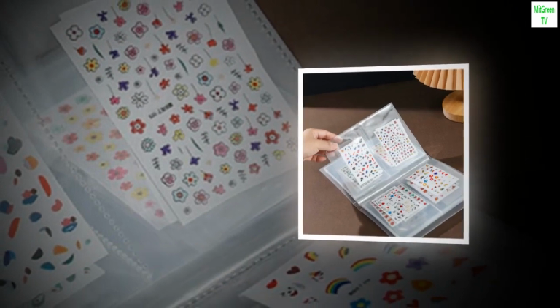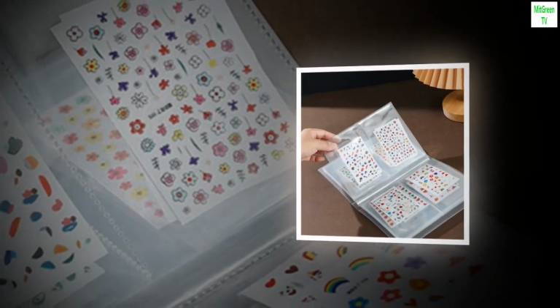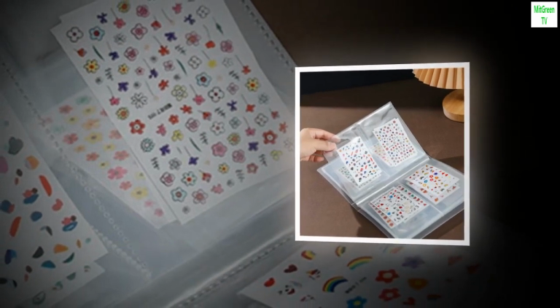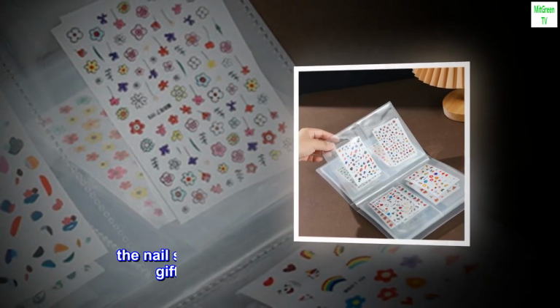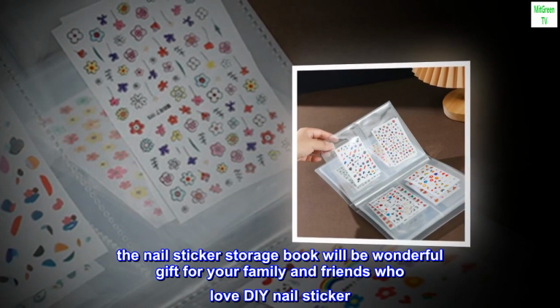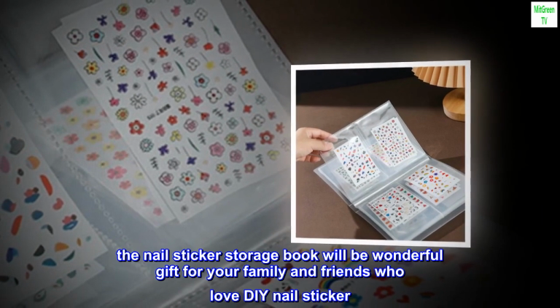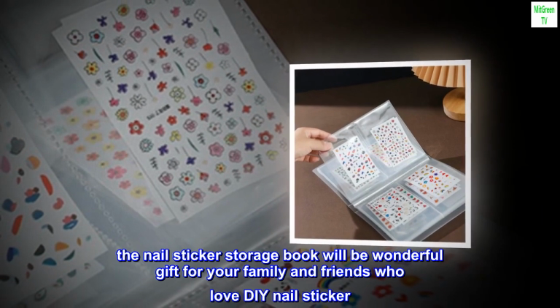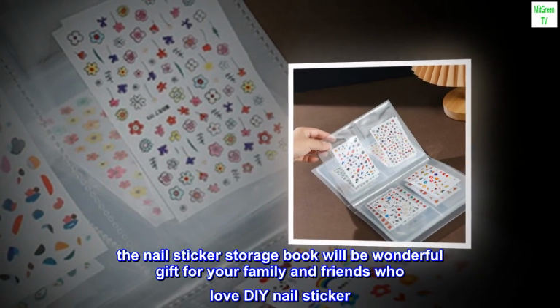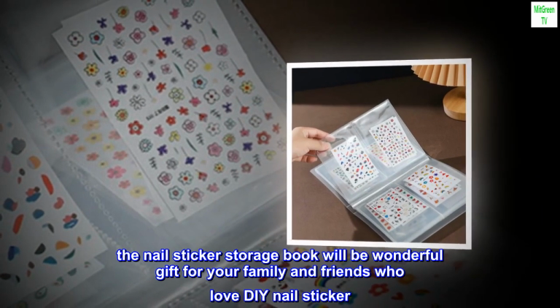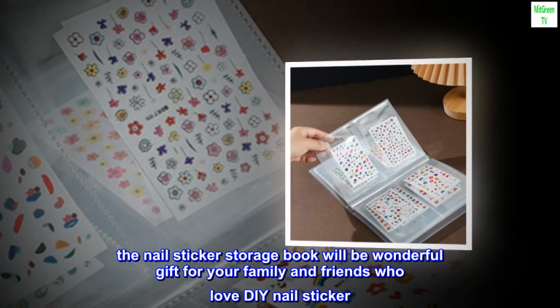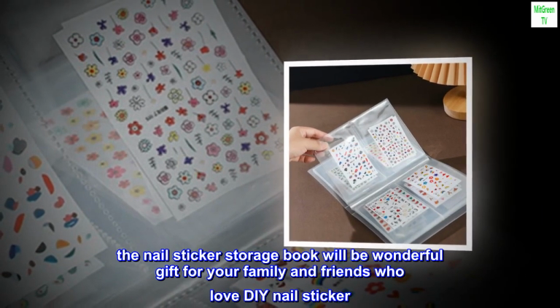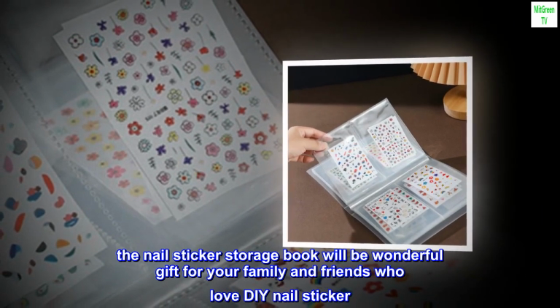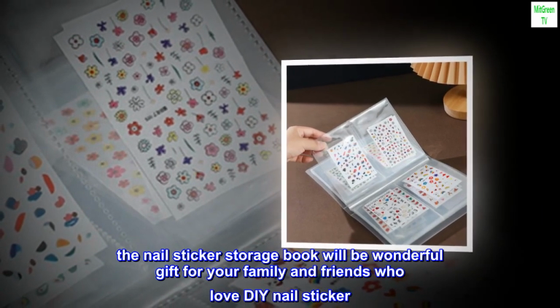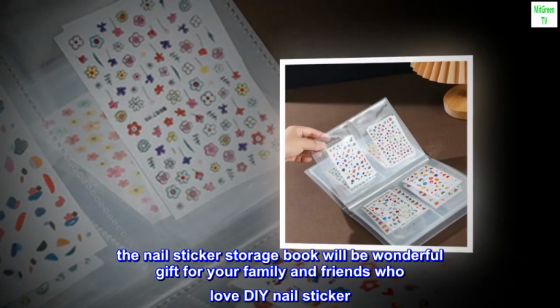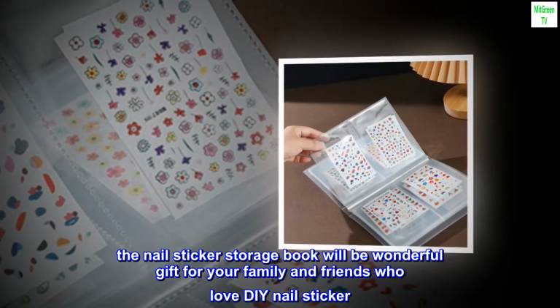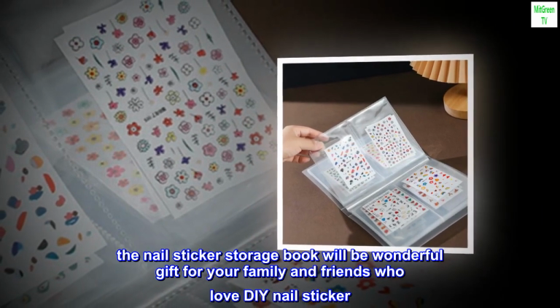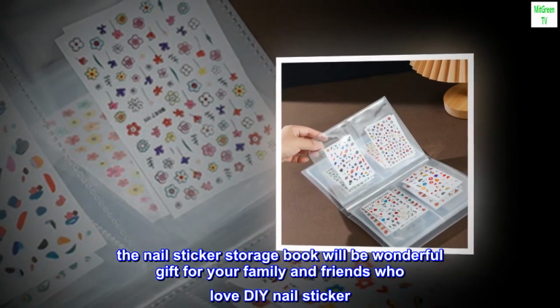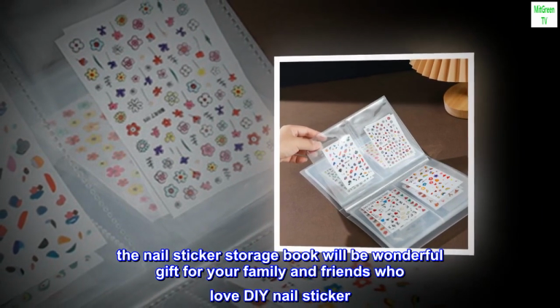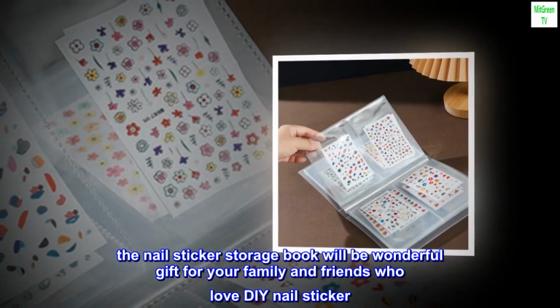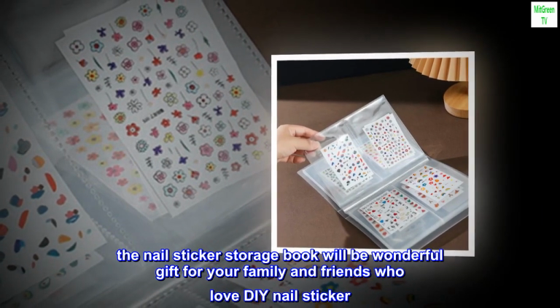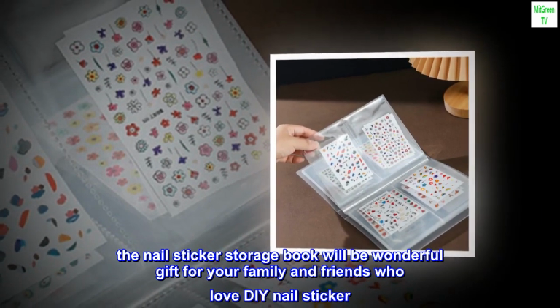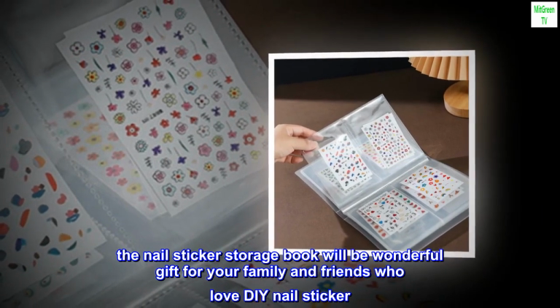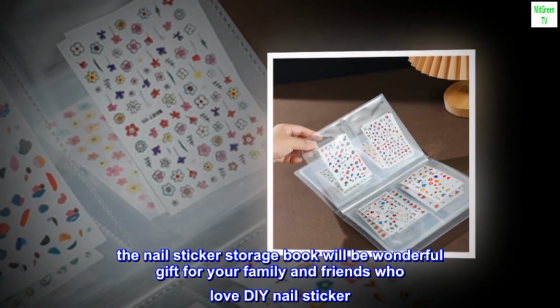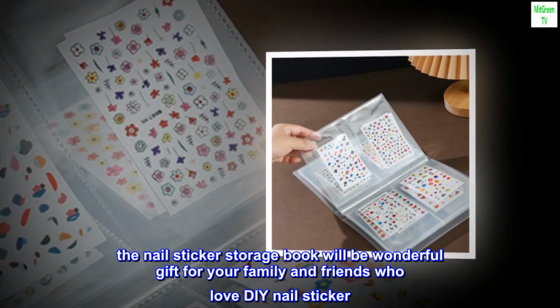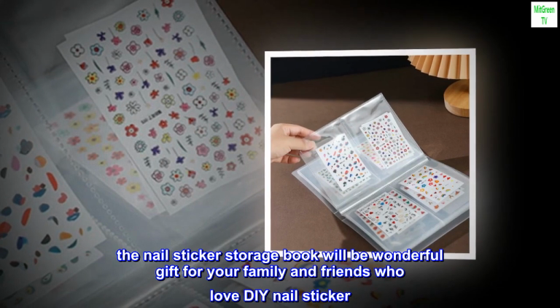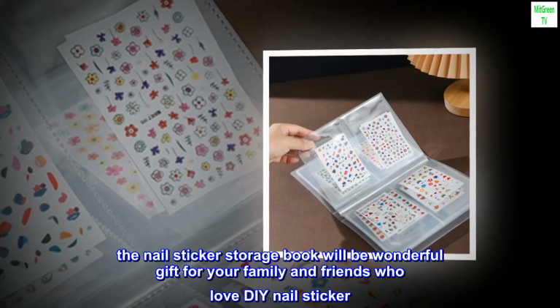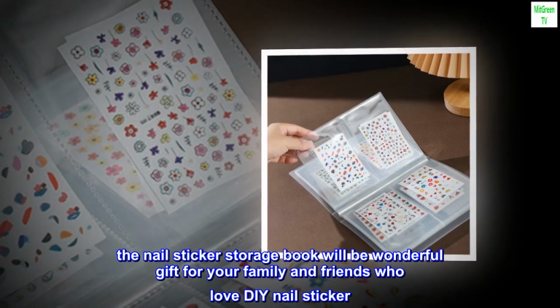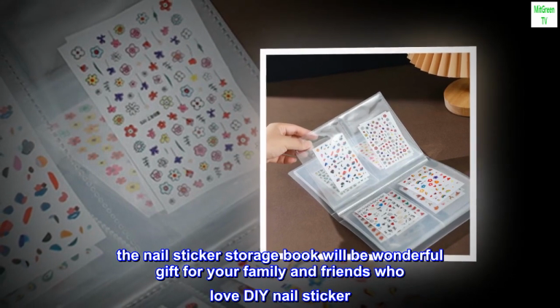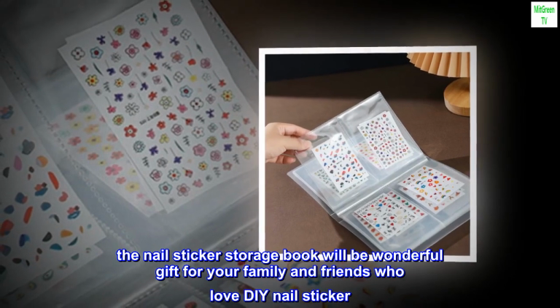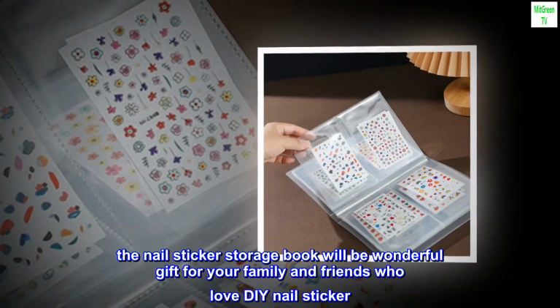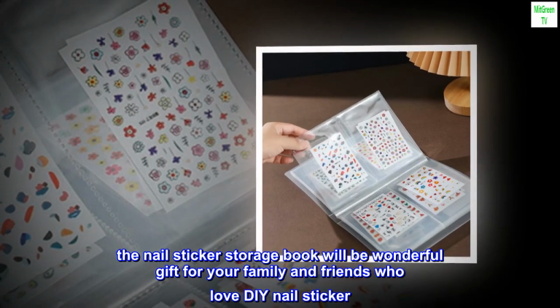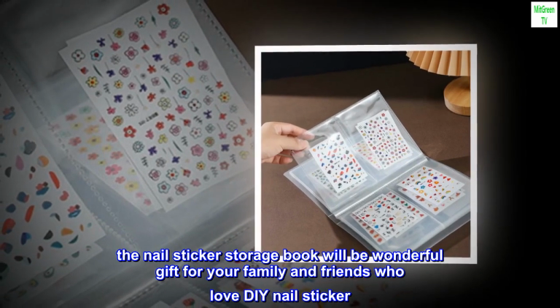The nail sticker storage book will be a wonderful gift for your family and friends who love DIY nail stickers.